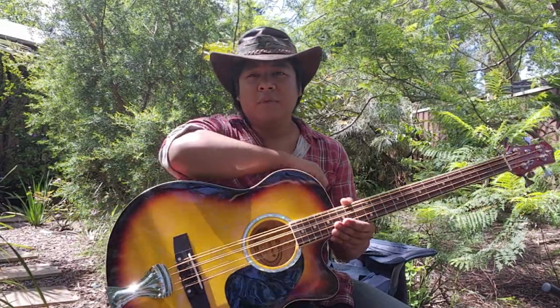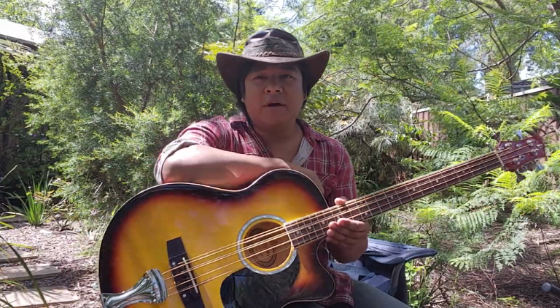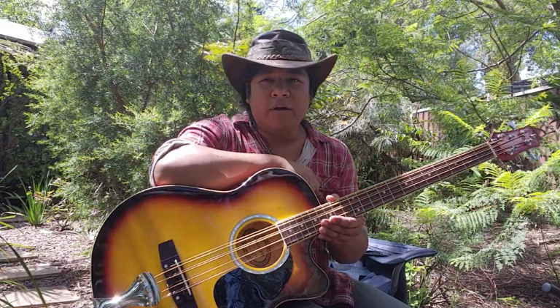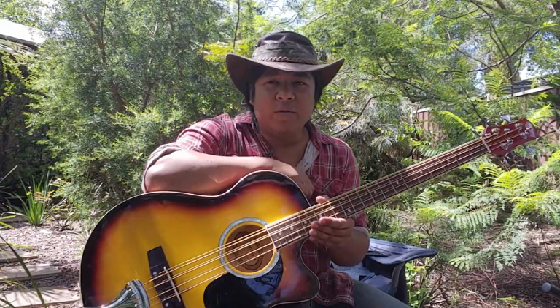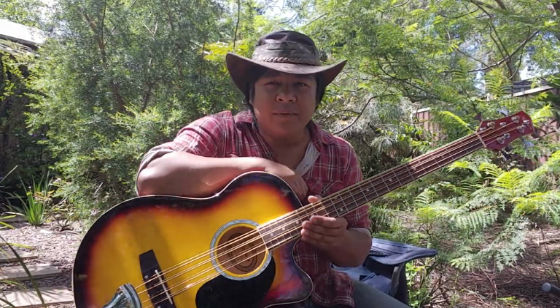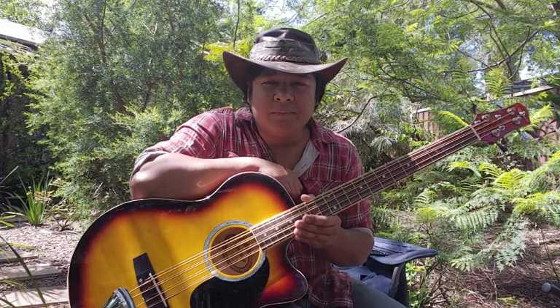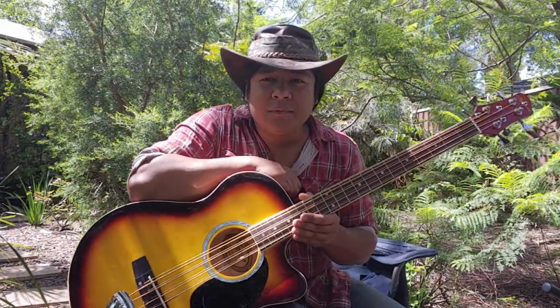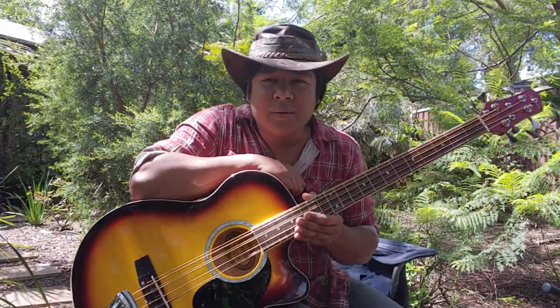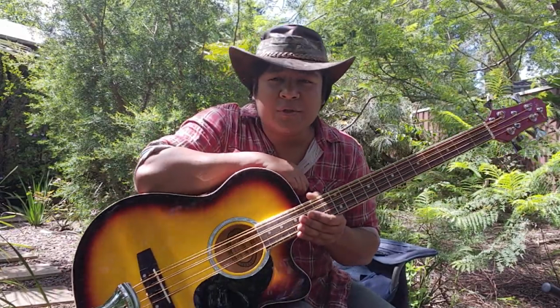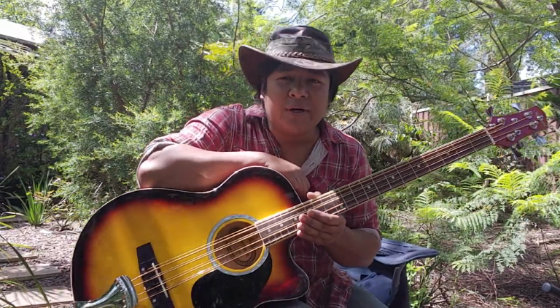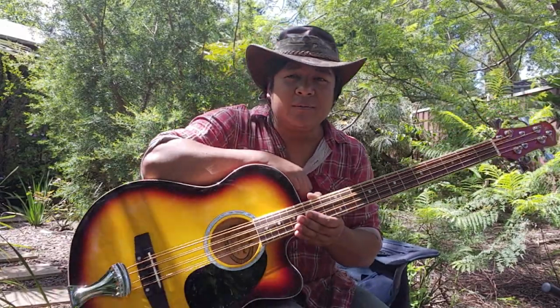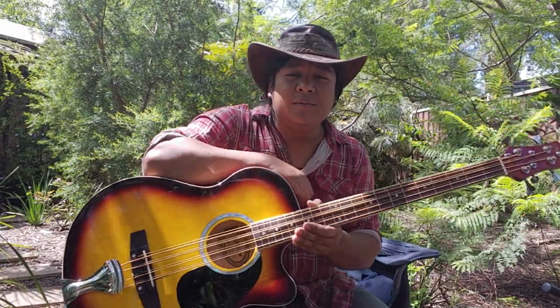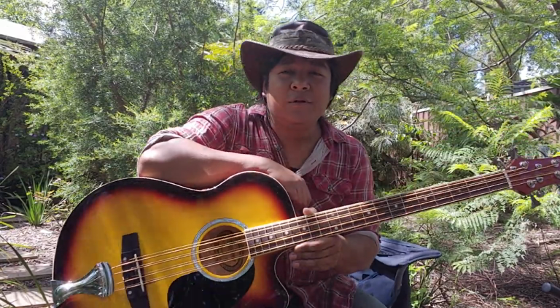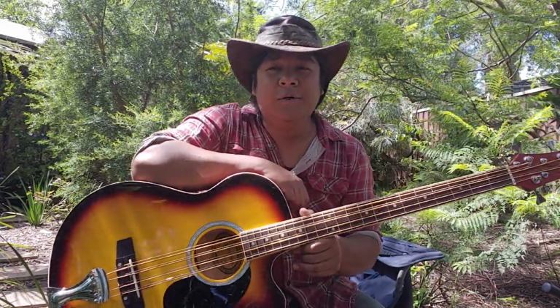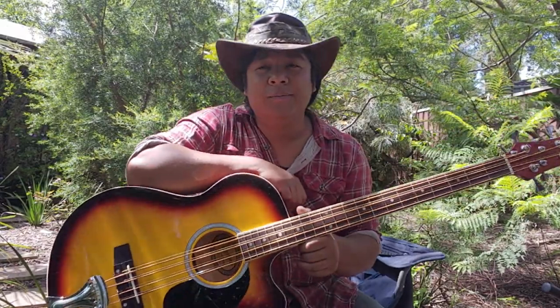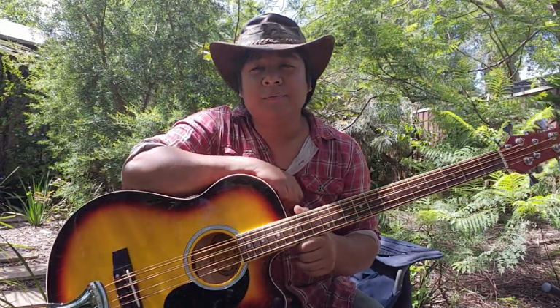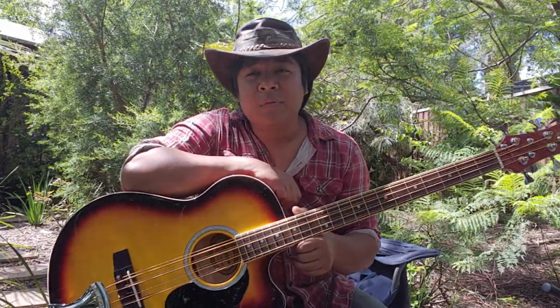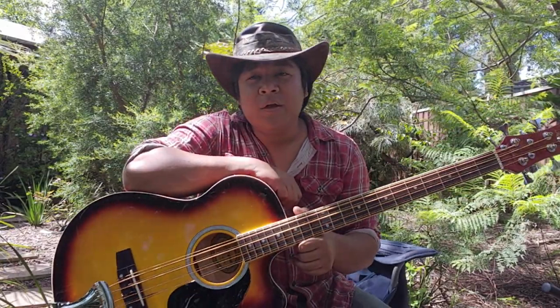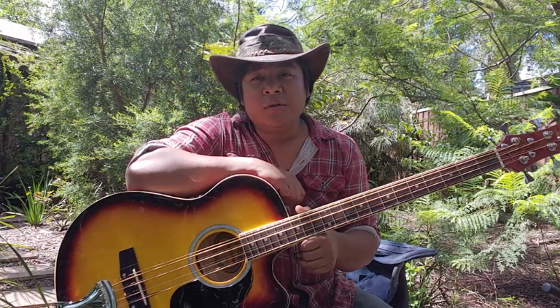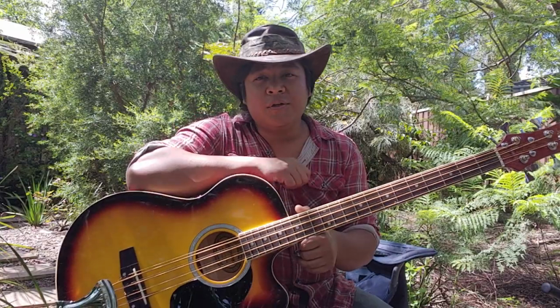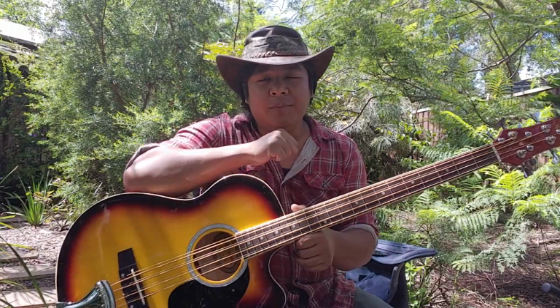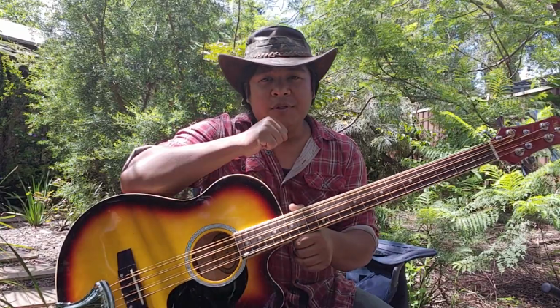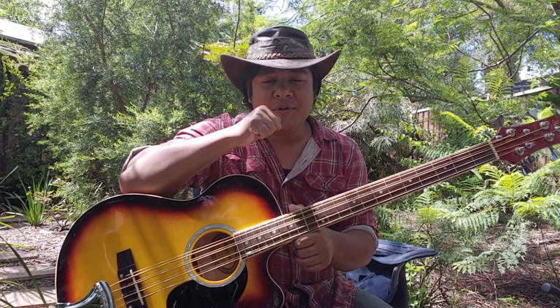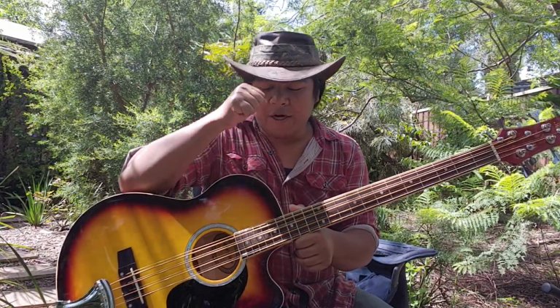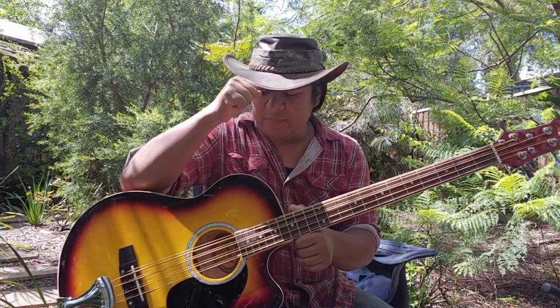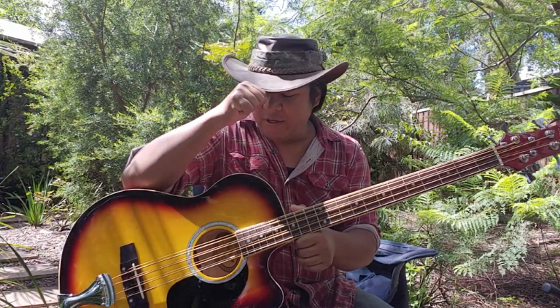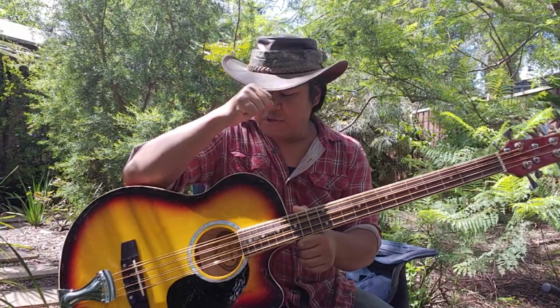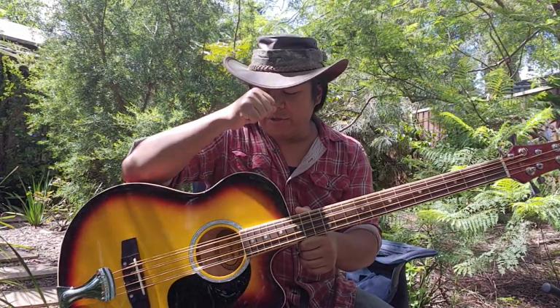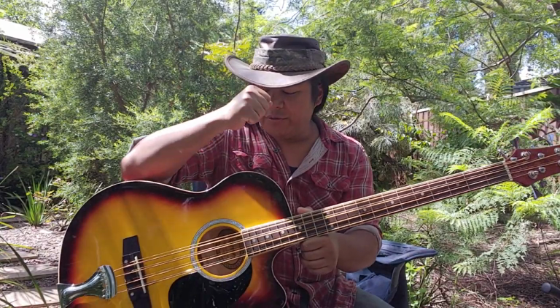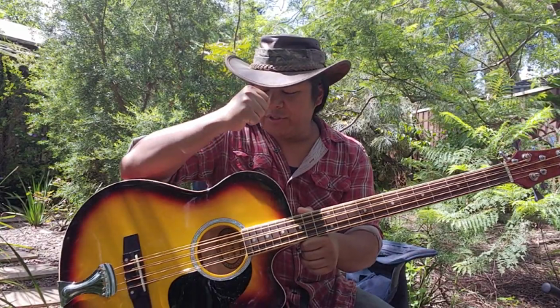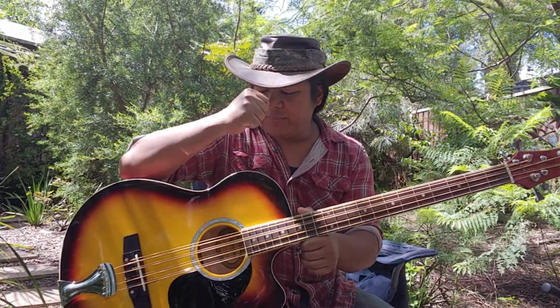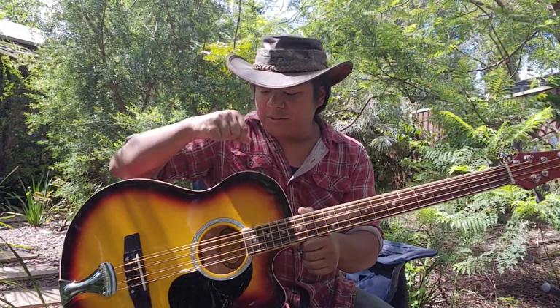Hey everyone, I'm Jarrell. Welcome home. So, this is my 8-string acoustic bass.